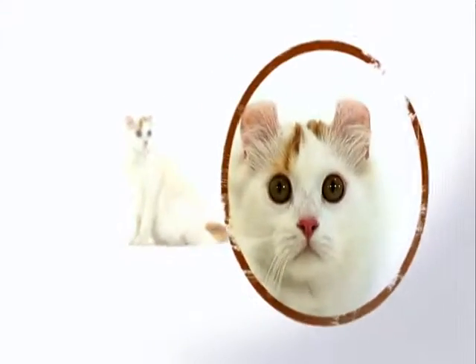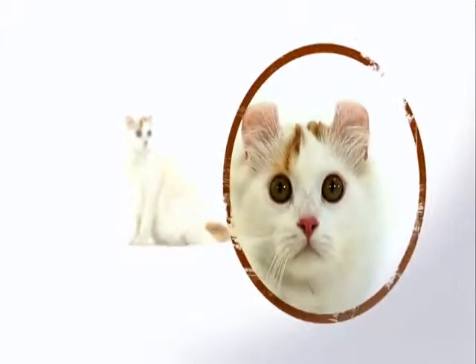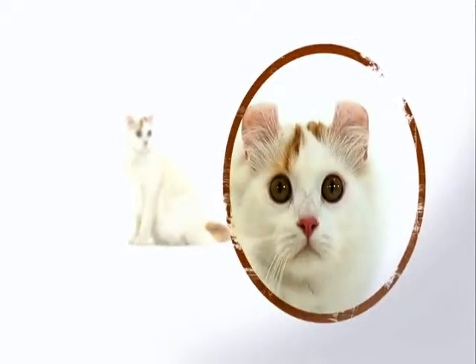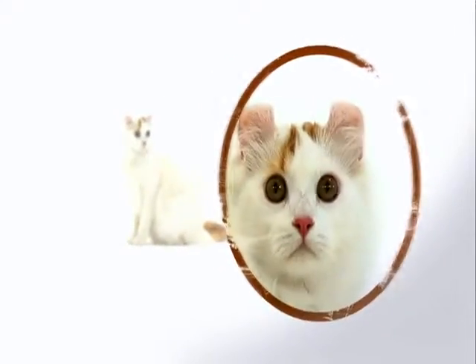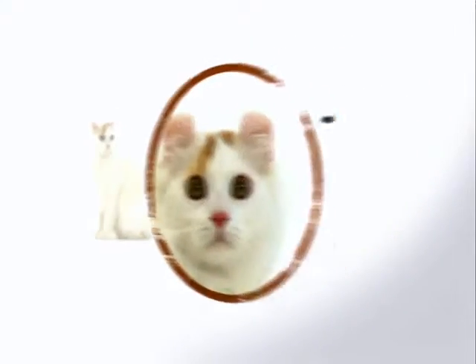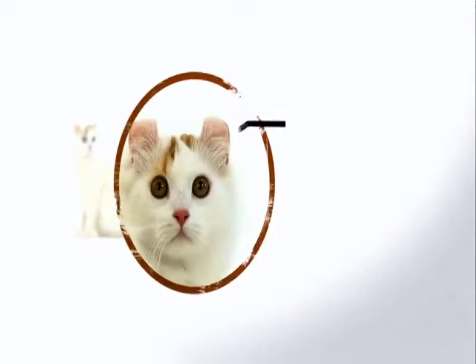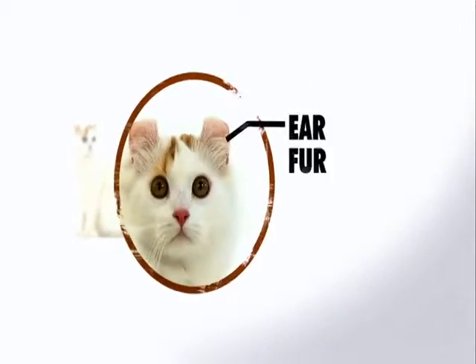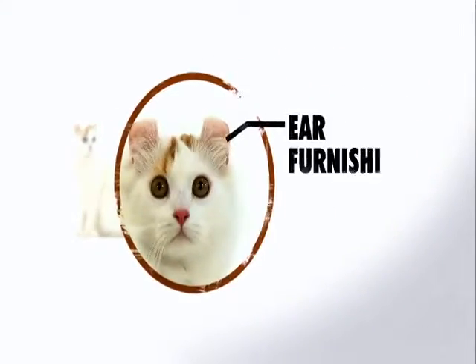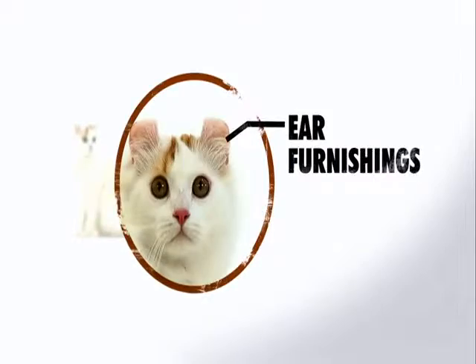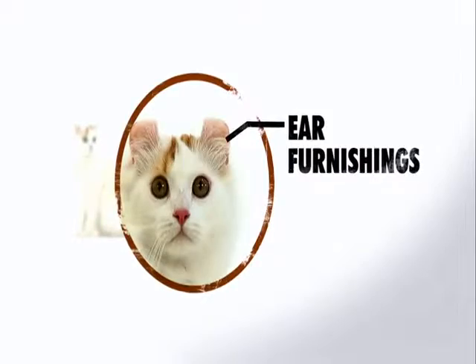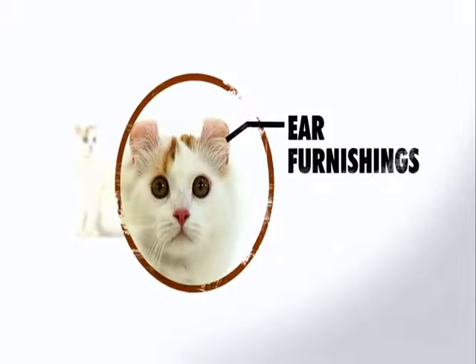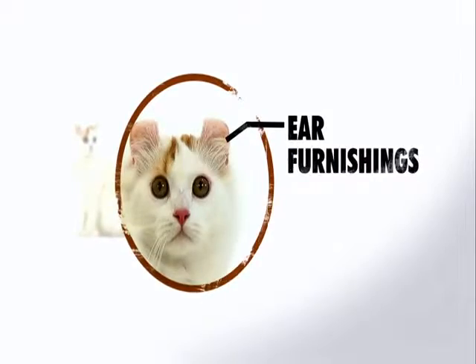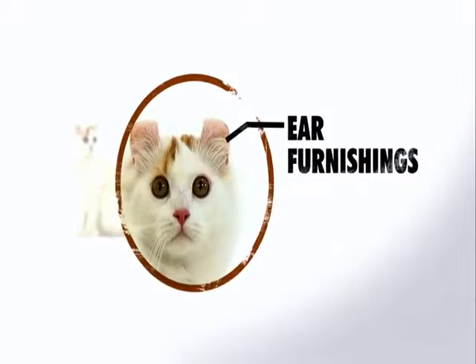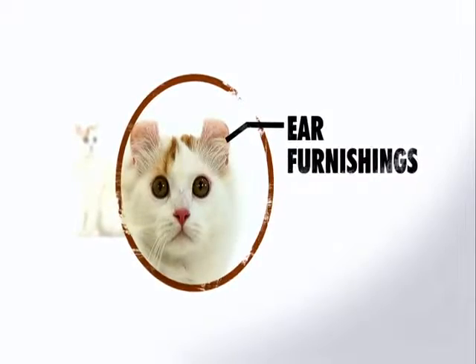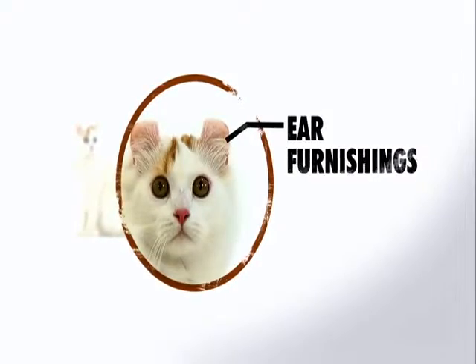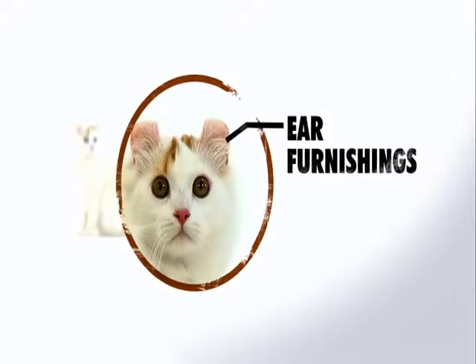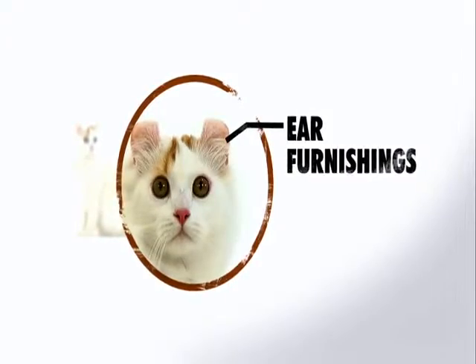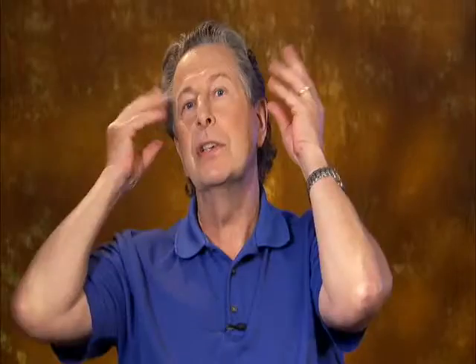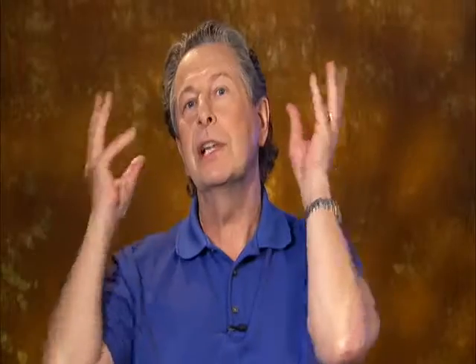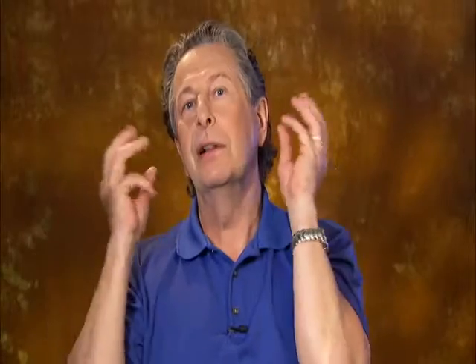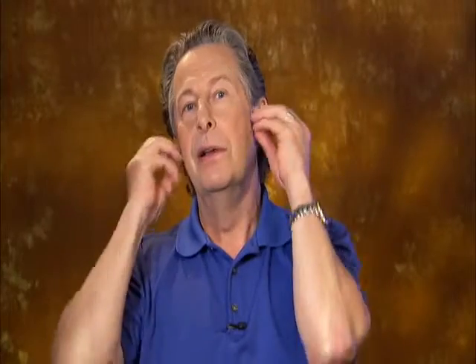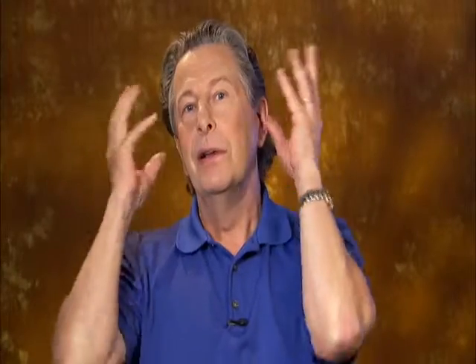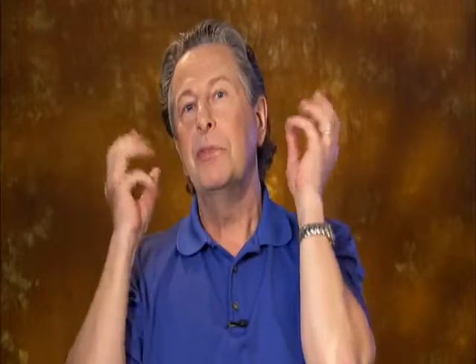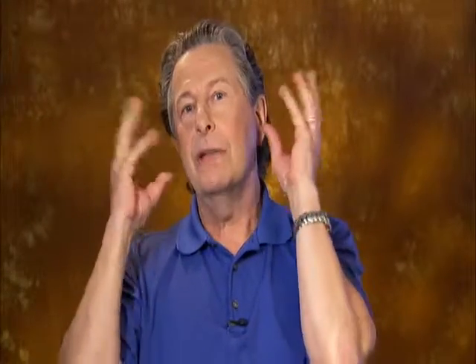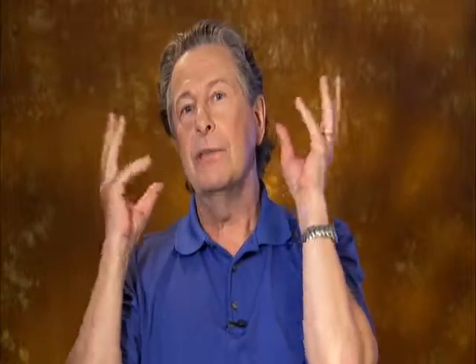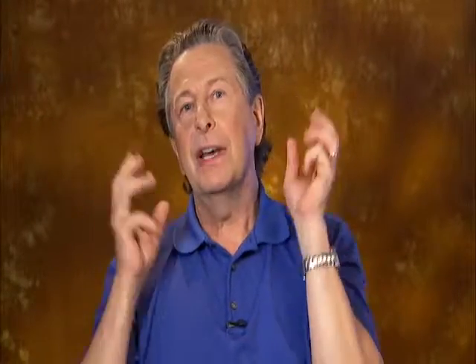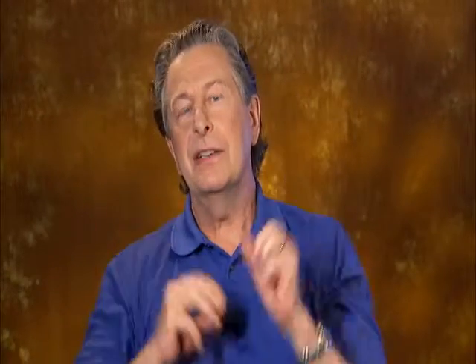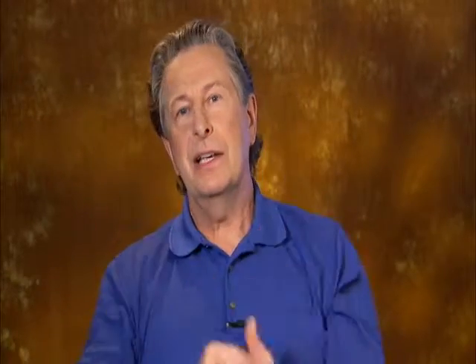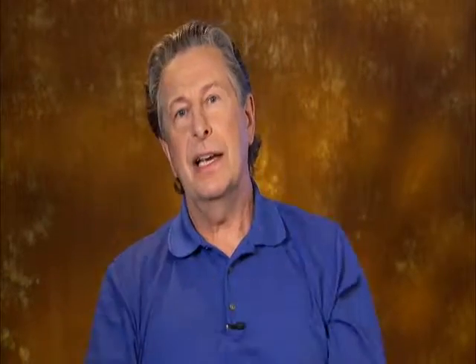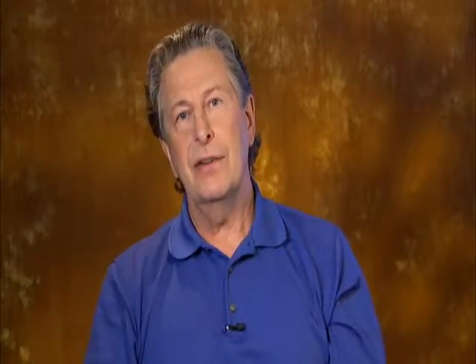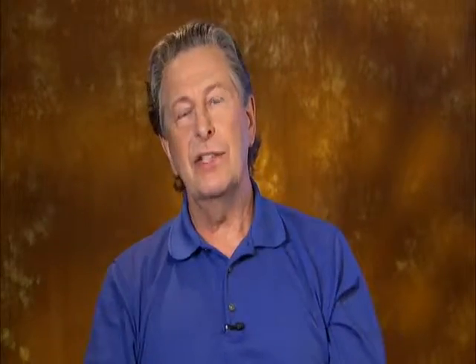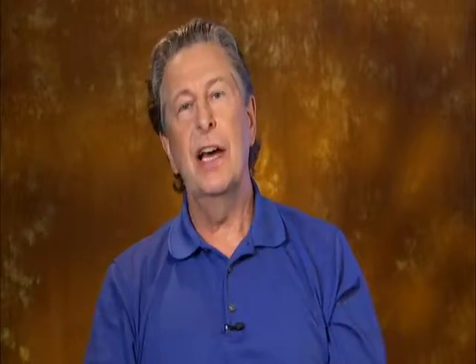The long-haired varieties have what they call ear furnishings, so there are little tufts of hair sticking out of the side.